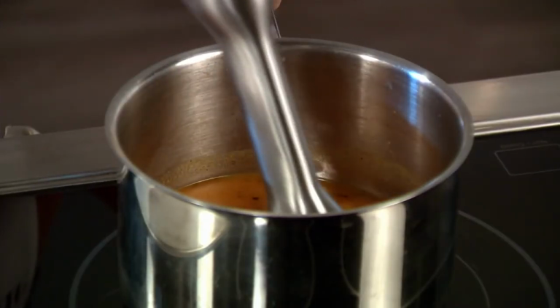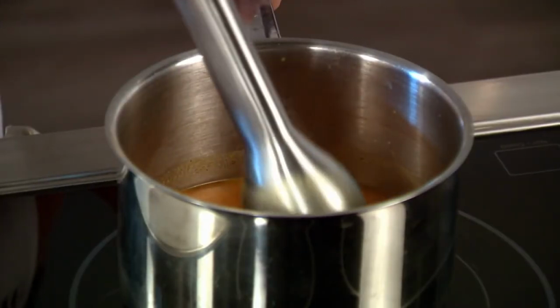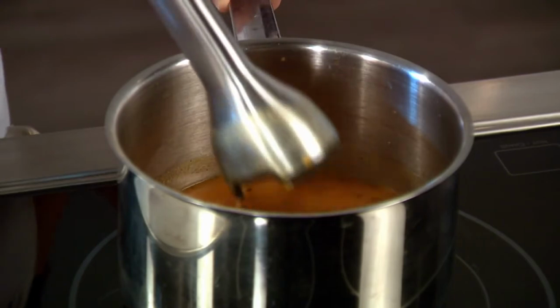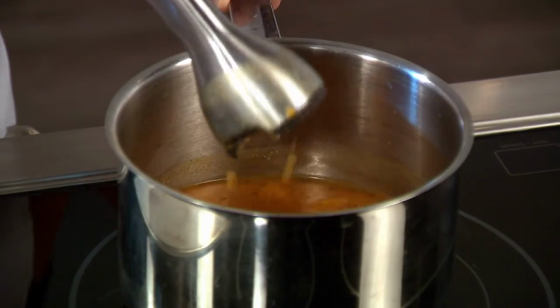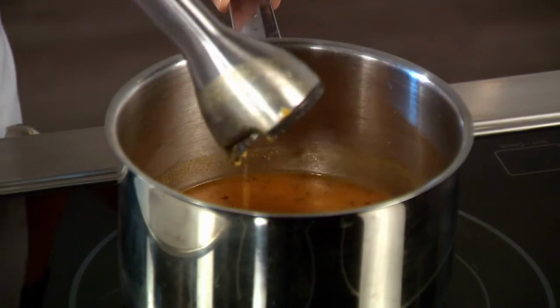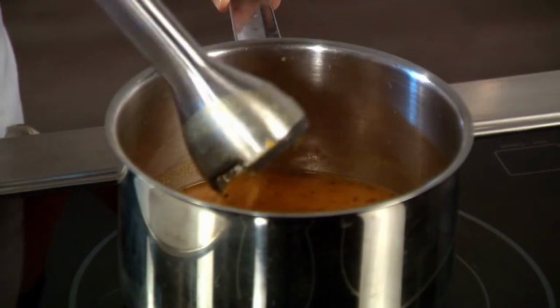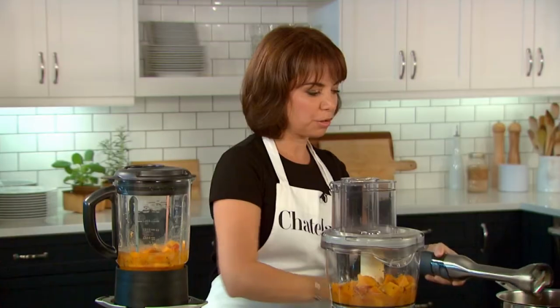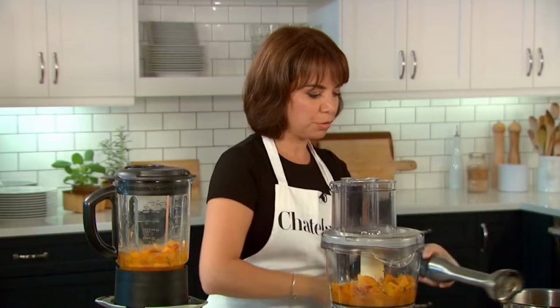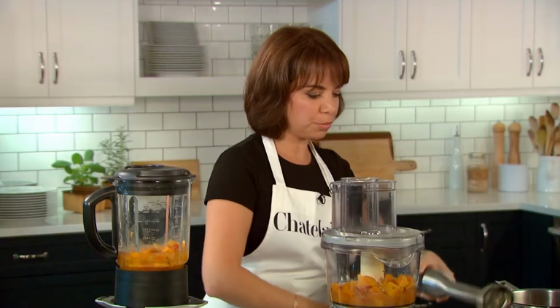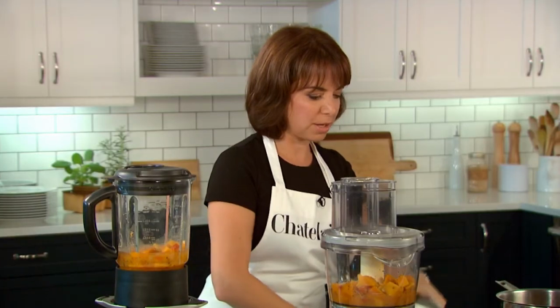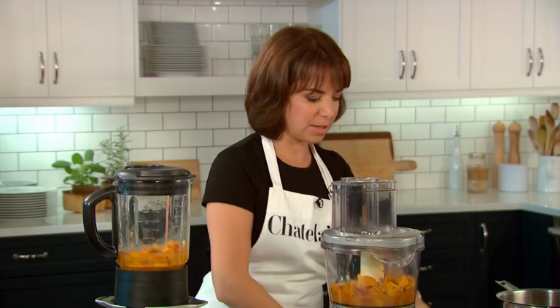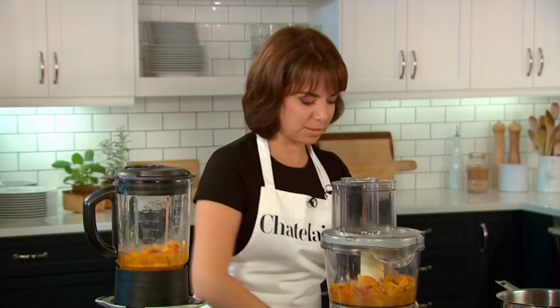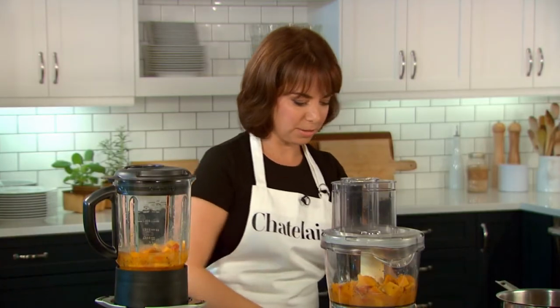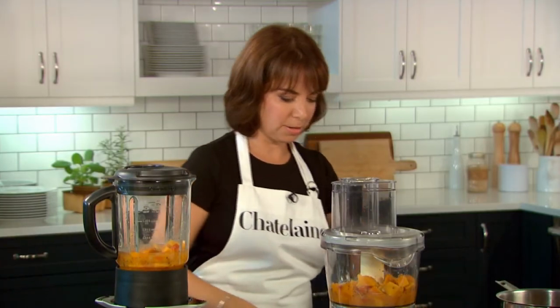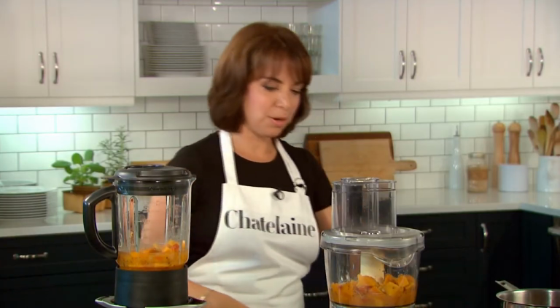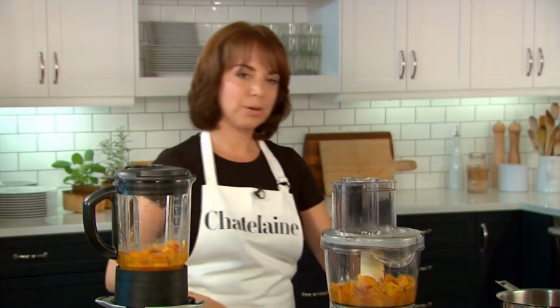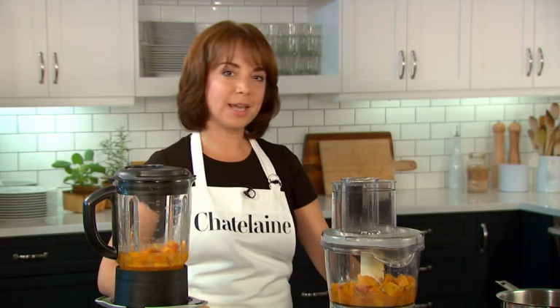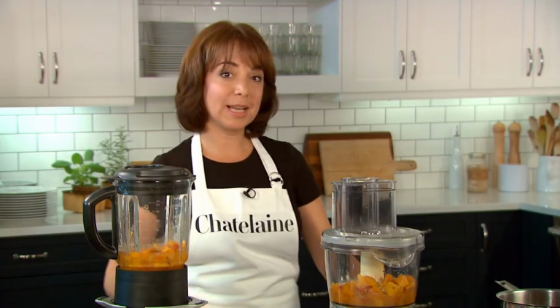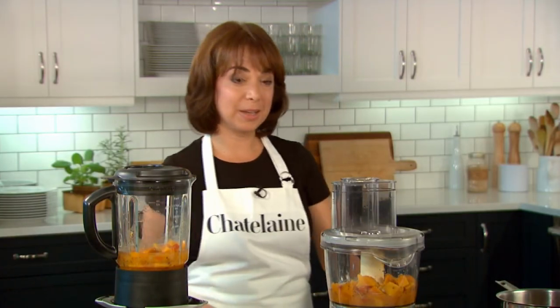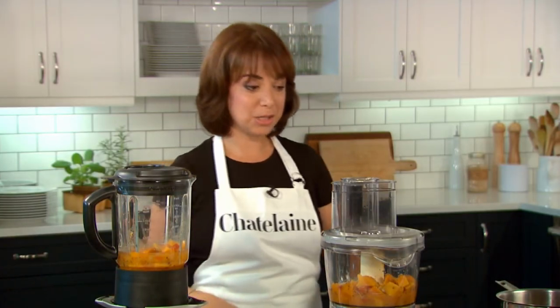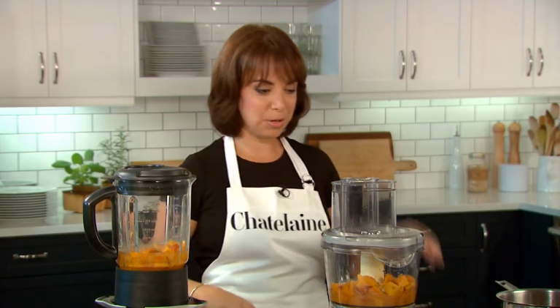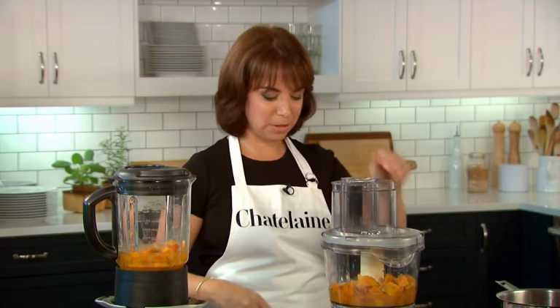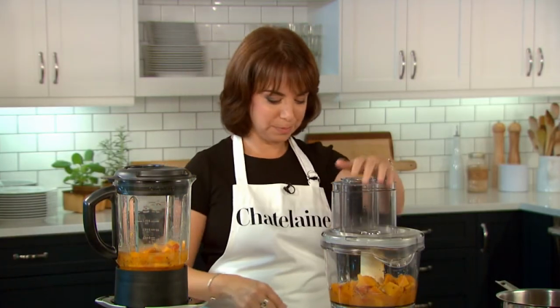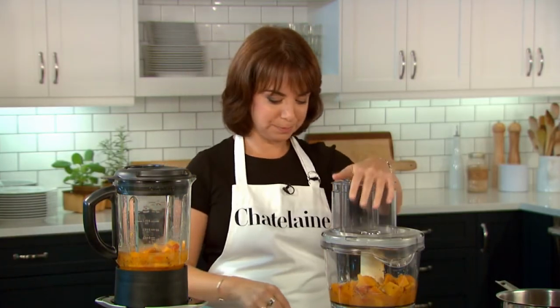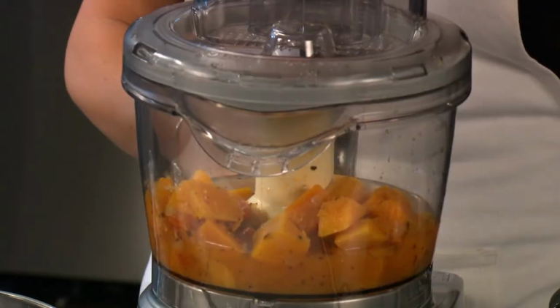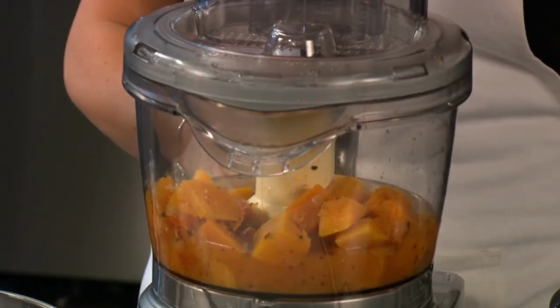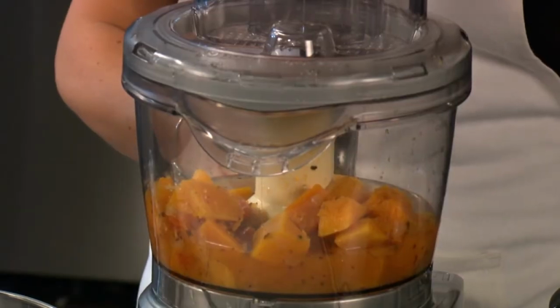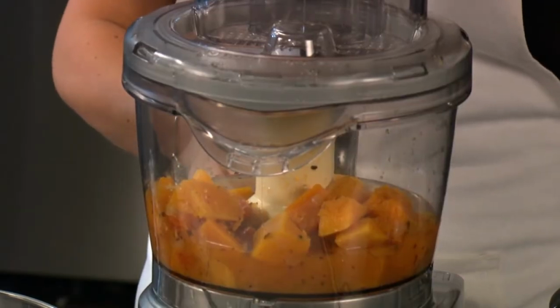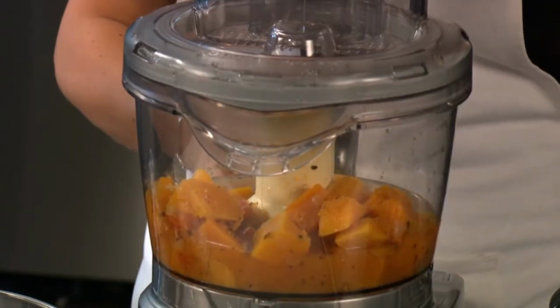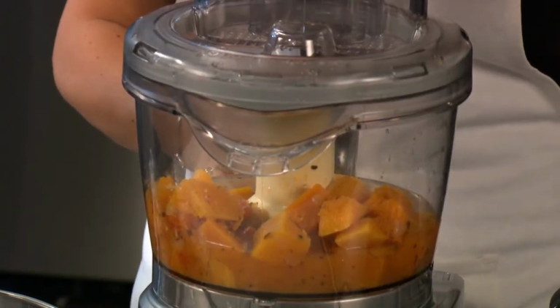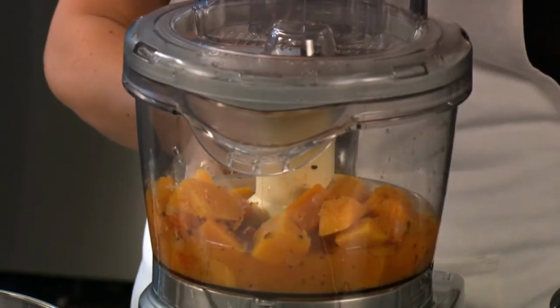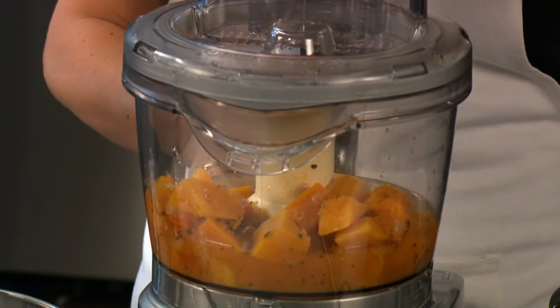Moving over to the food processor, we're getting a little smoother. Give it some pulses.